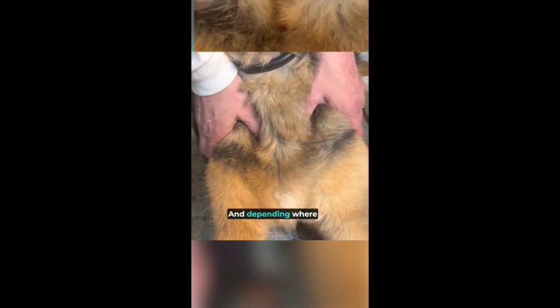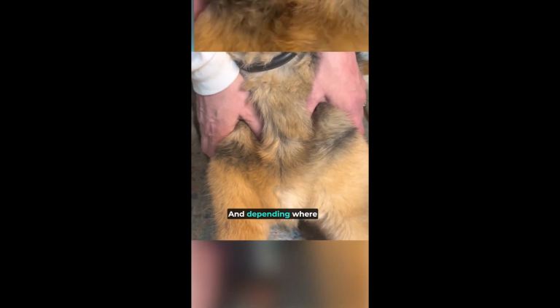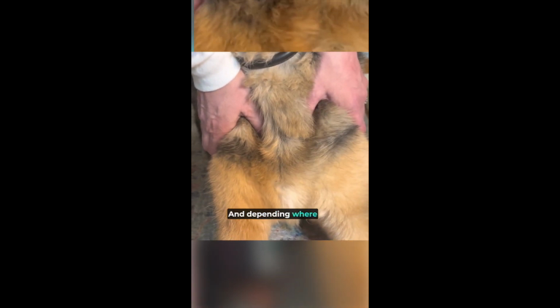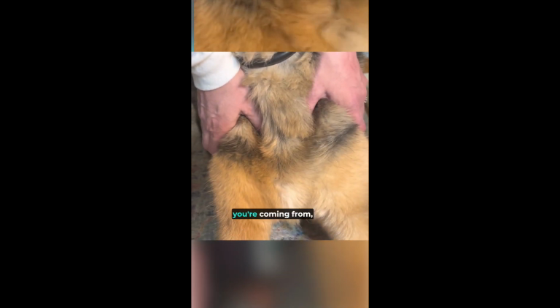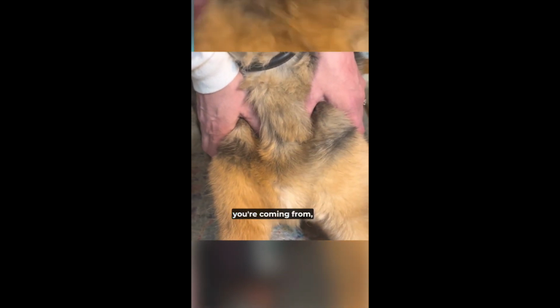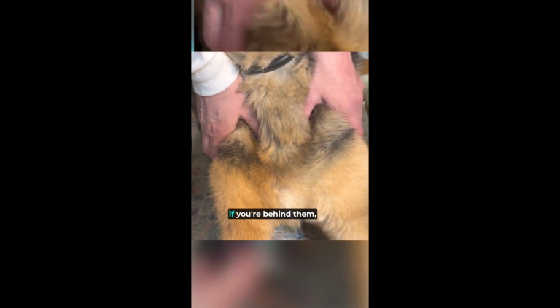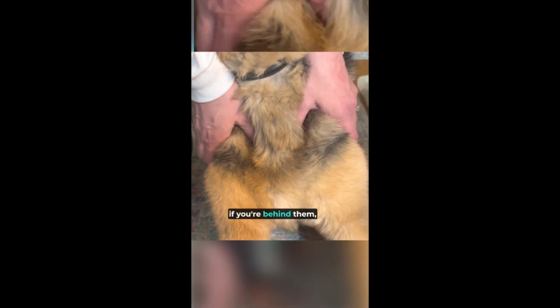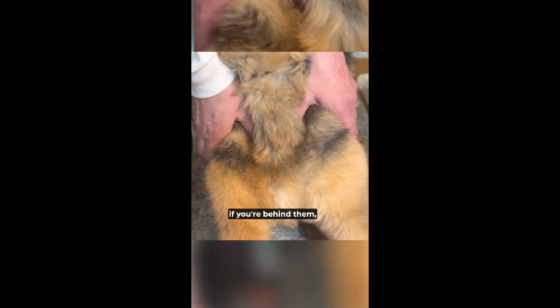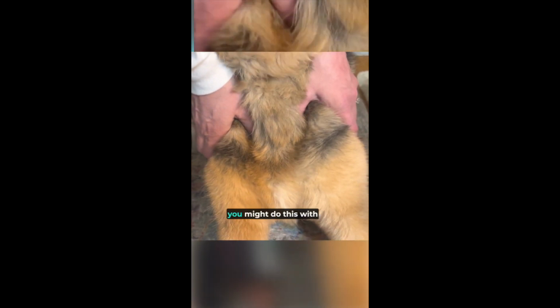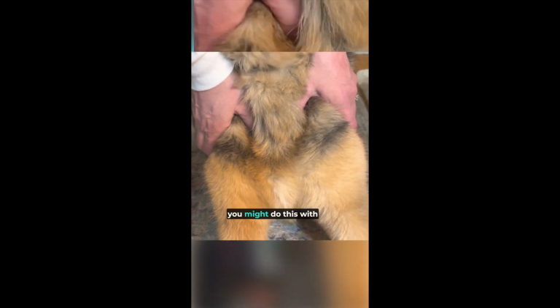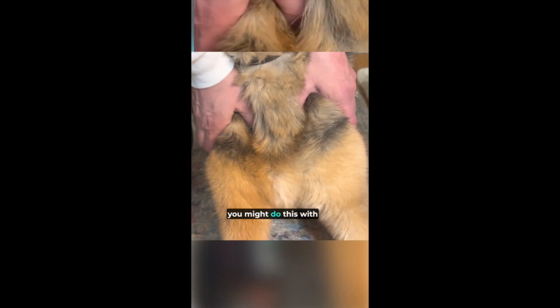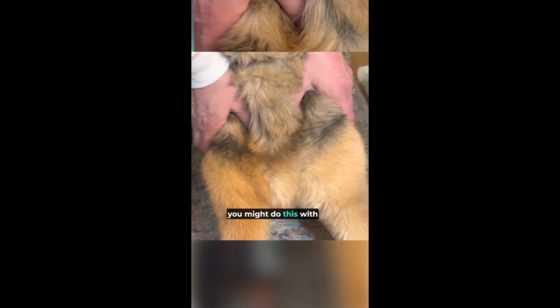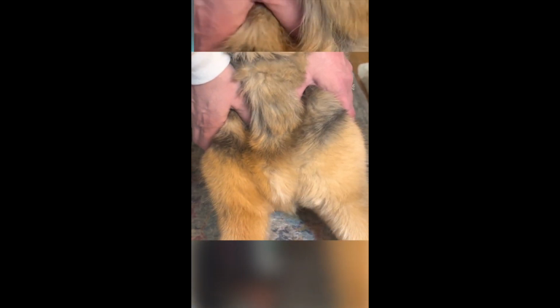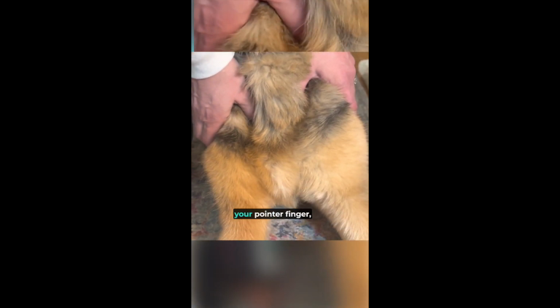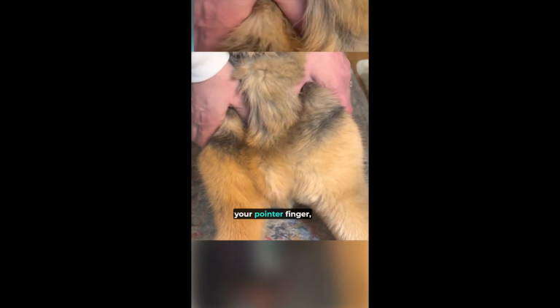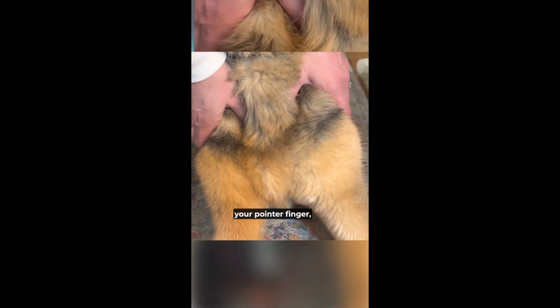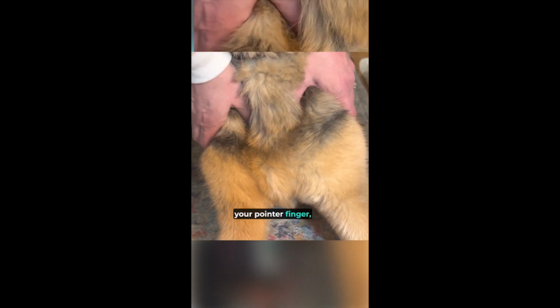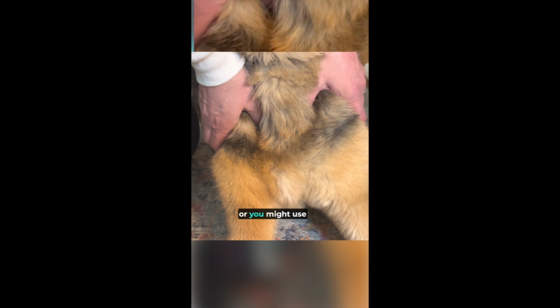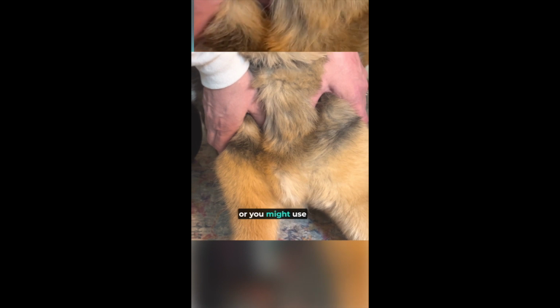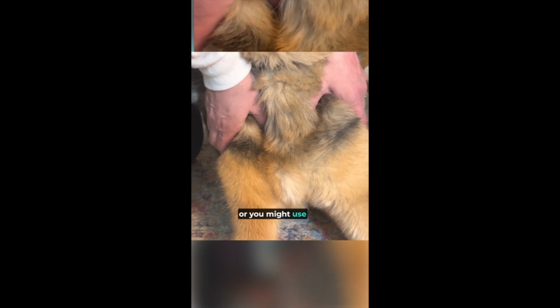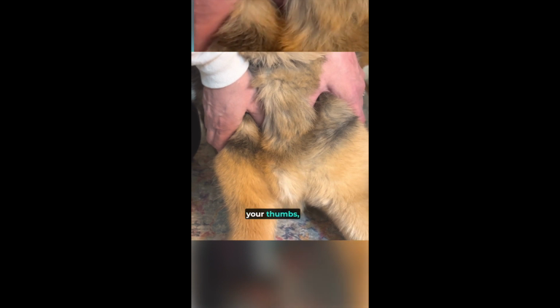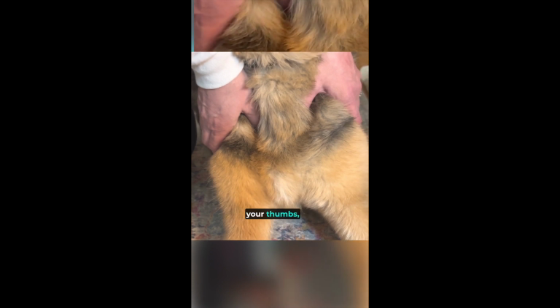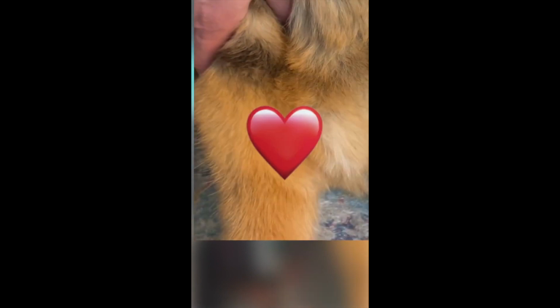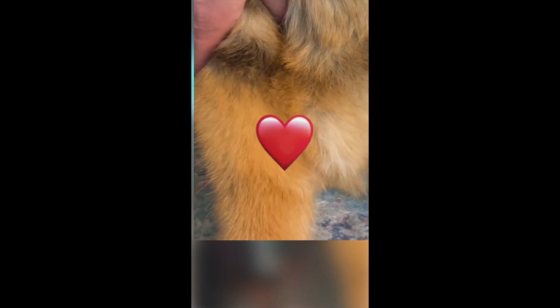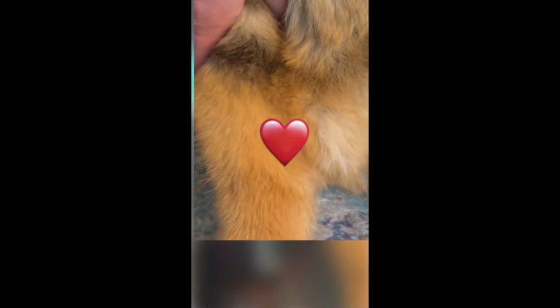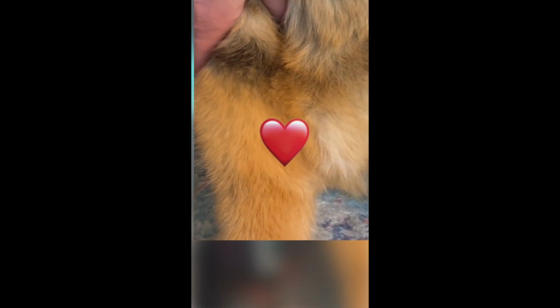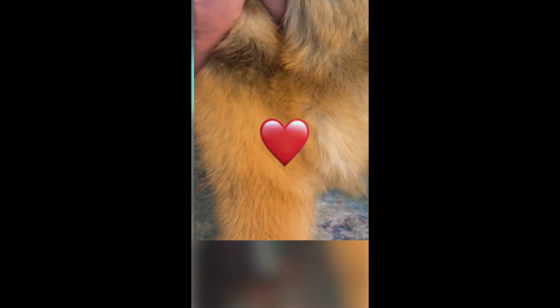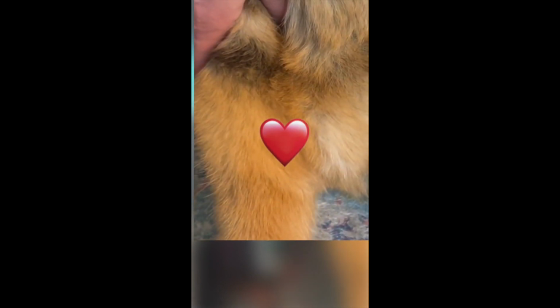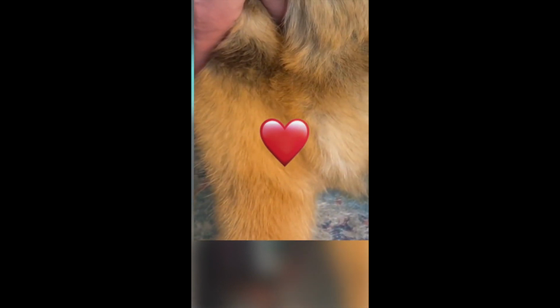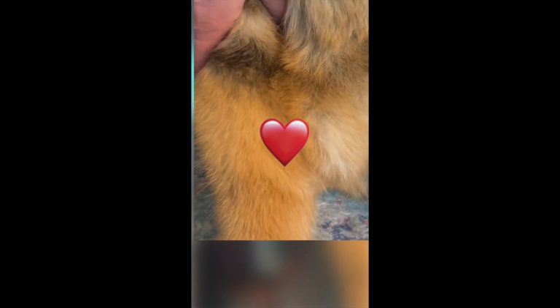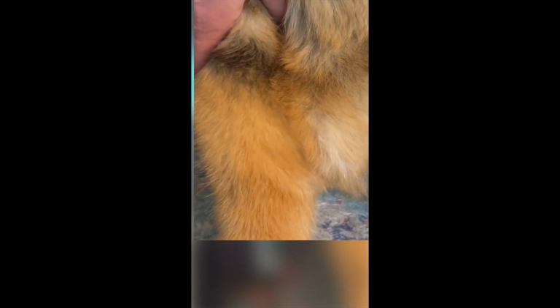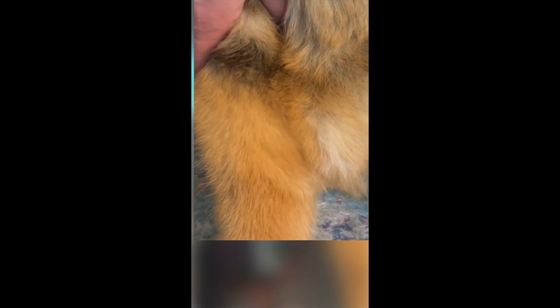Depending on where you're coming from — if you're behind them, you might do this with your pointer finger. You might use your thumbs. It's really just whatever's going to work for you at that moment.